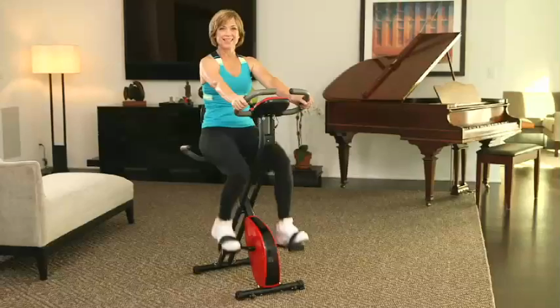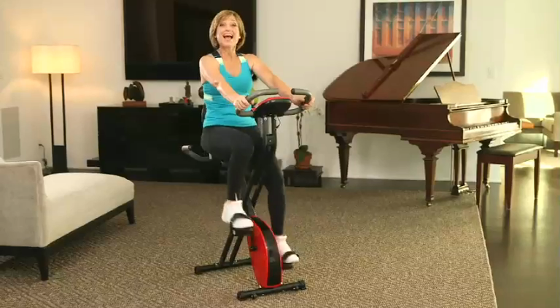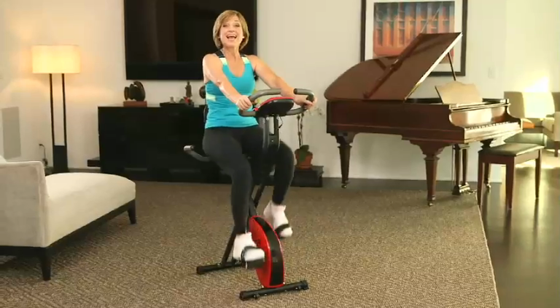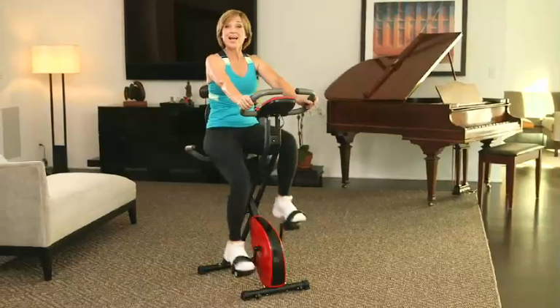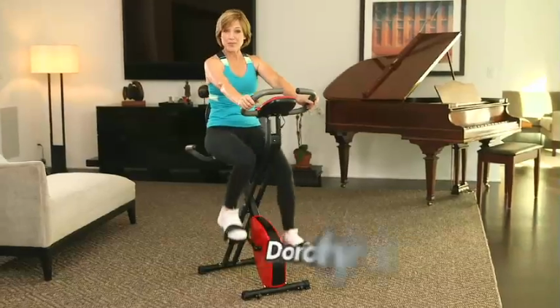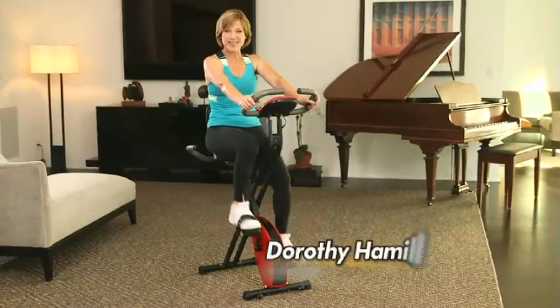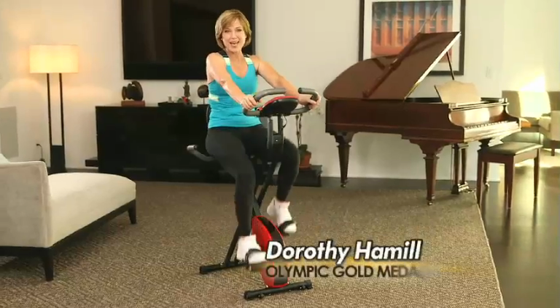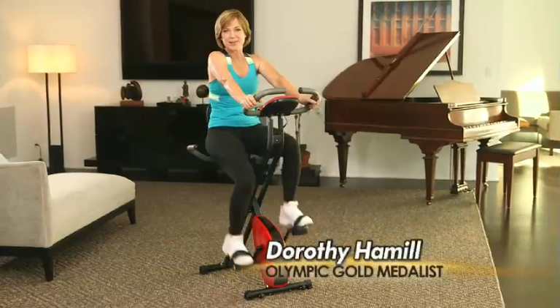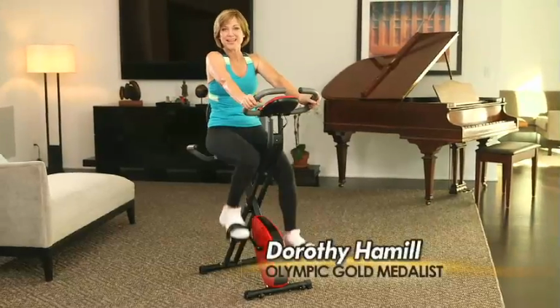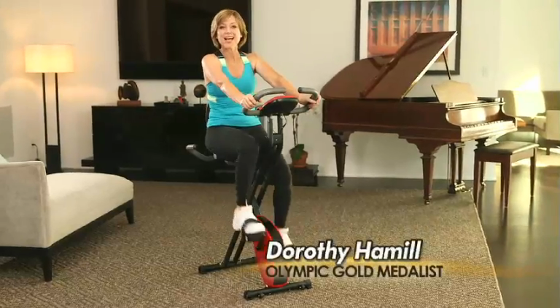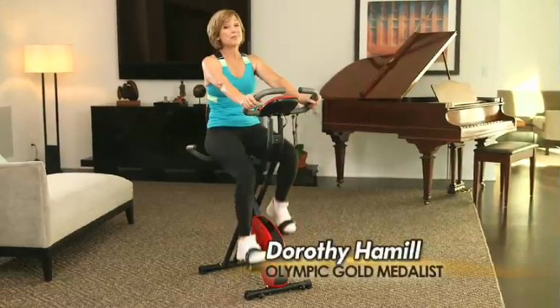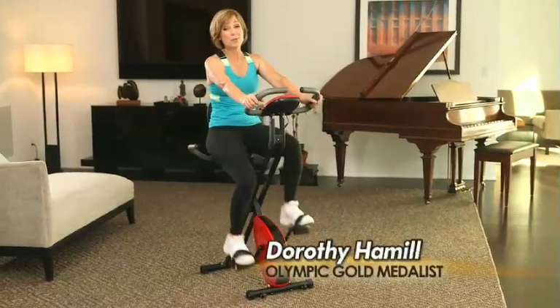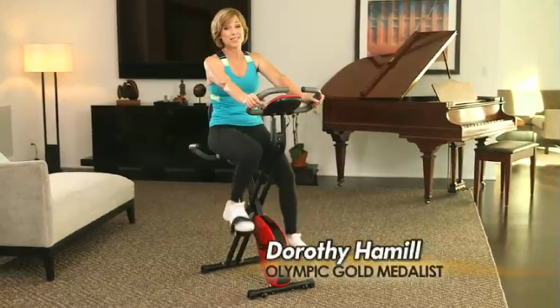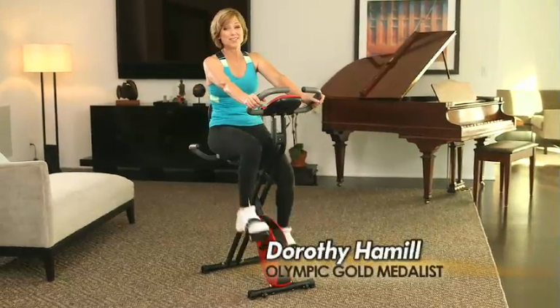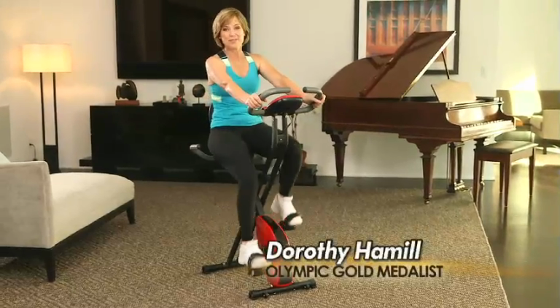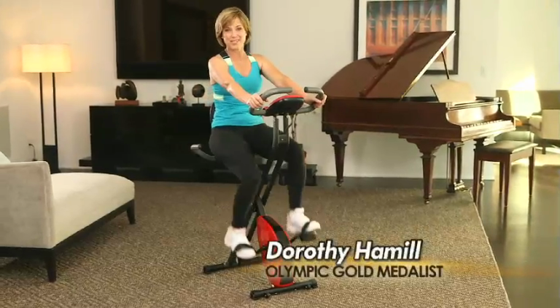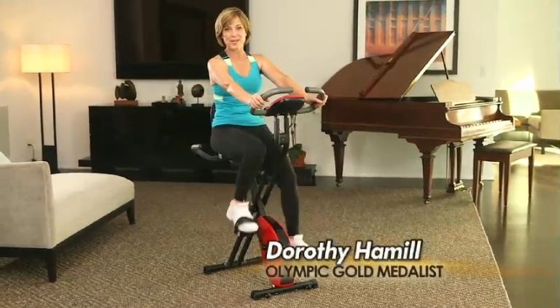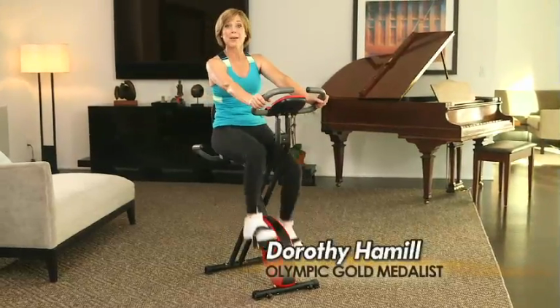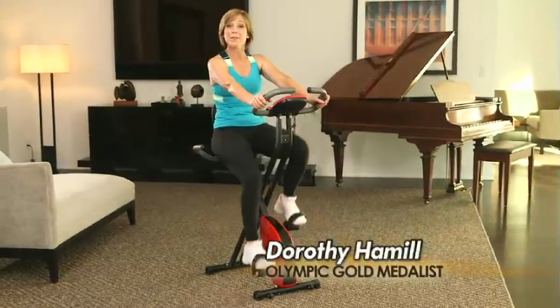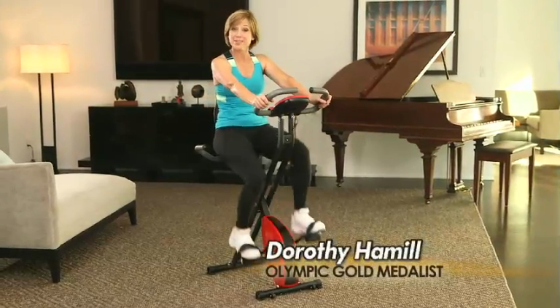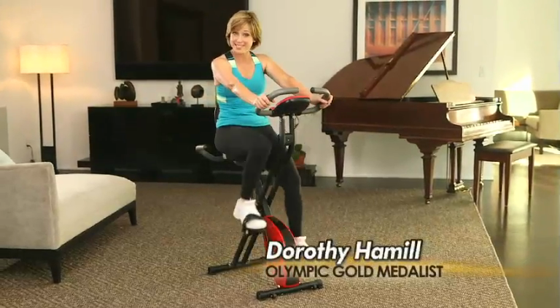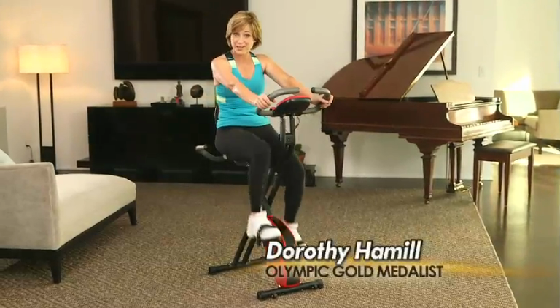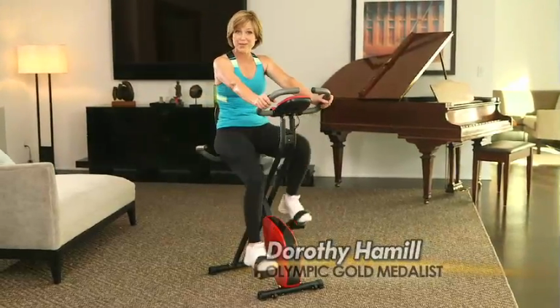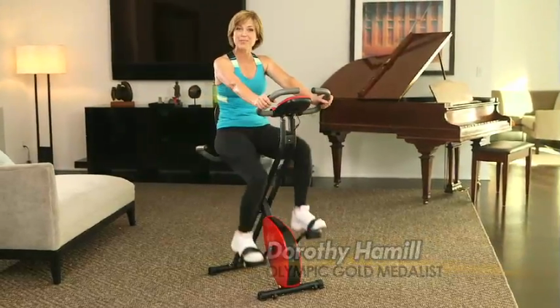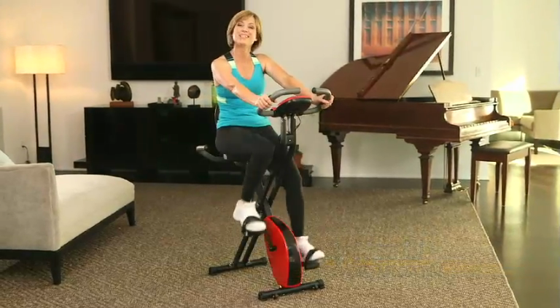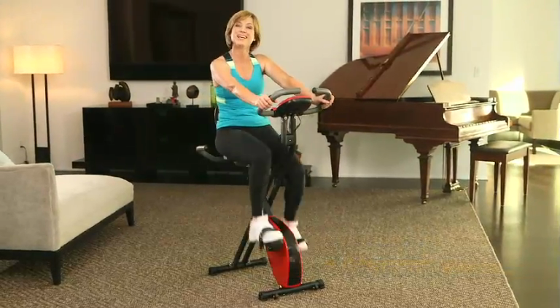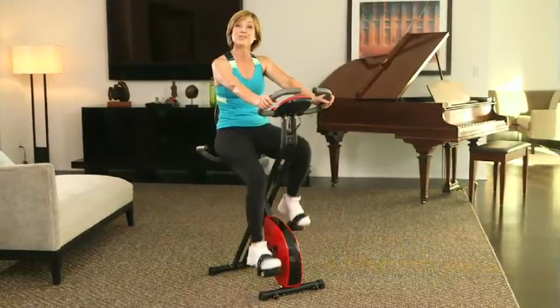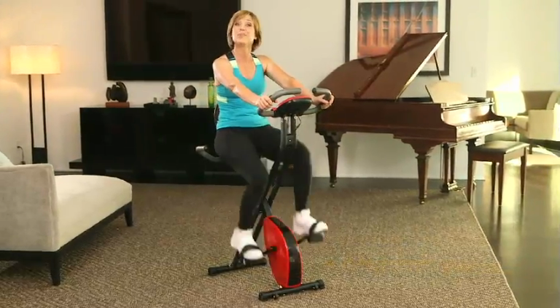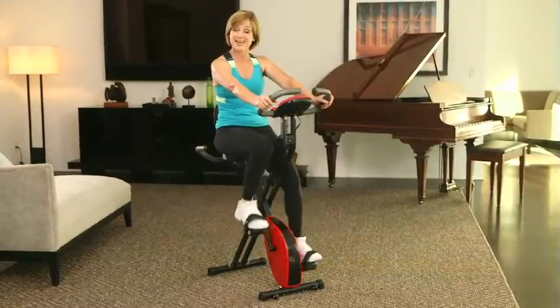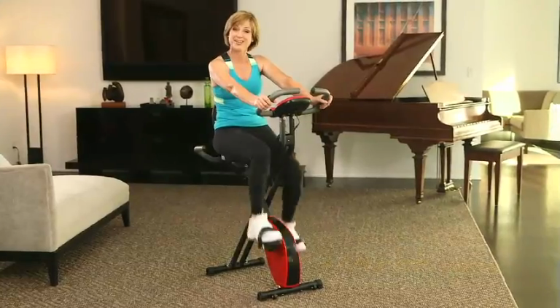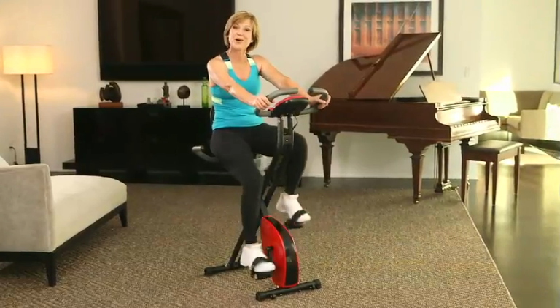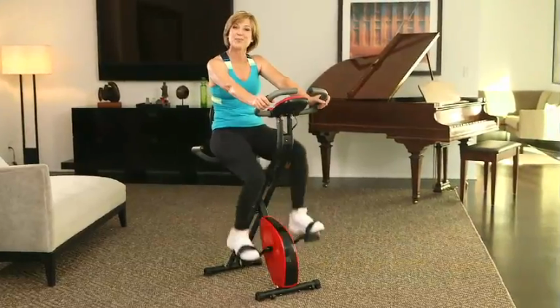Hi, I'm Dorothy Hamel. I don't always have time for the gym, but there's still a way for me to stay trim right here at home.